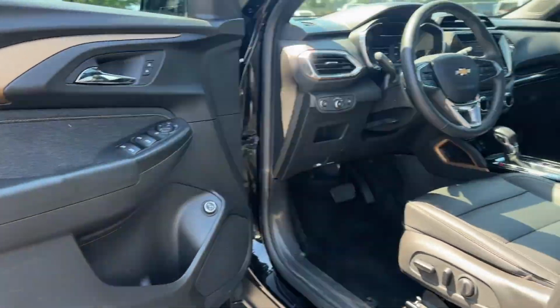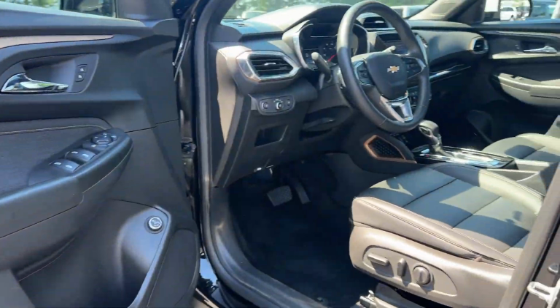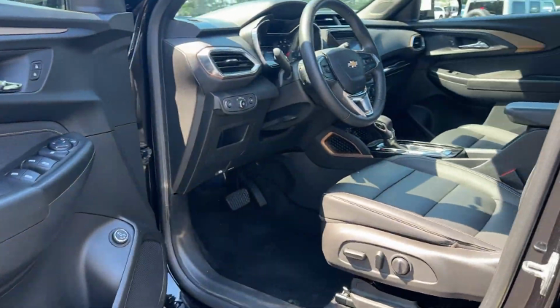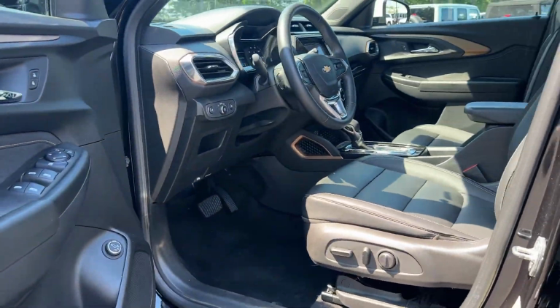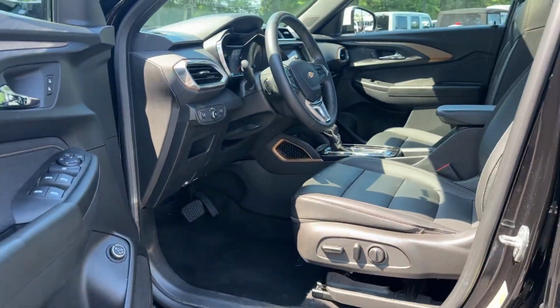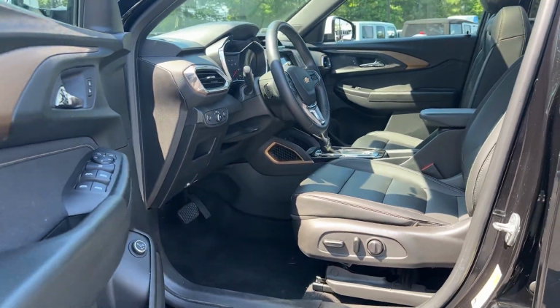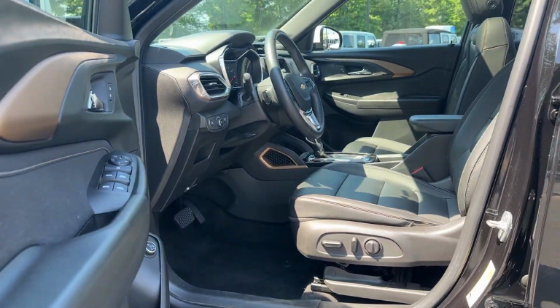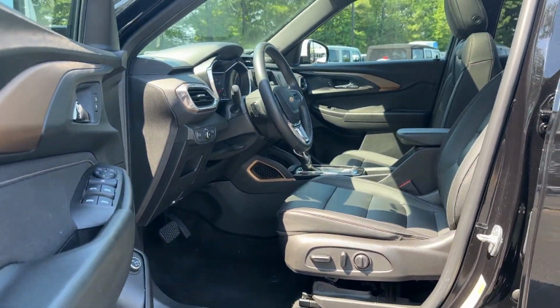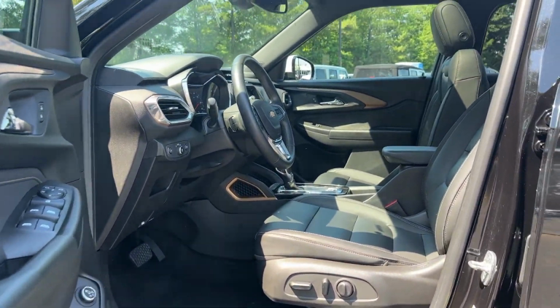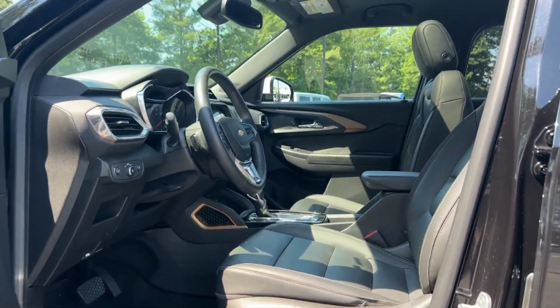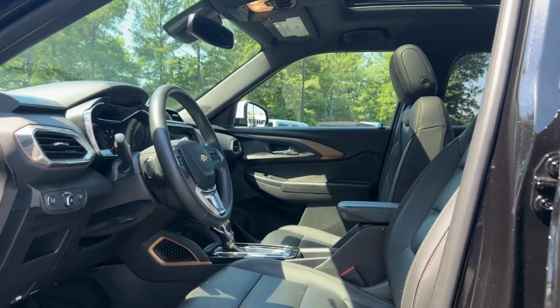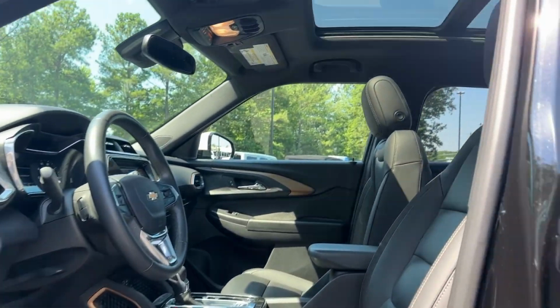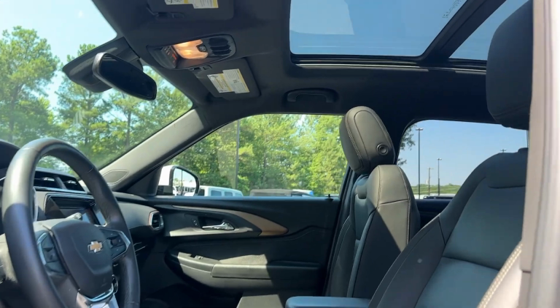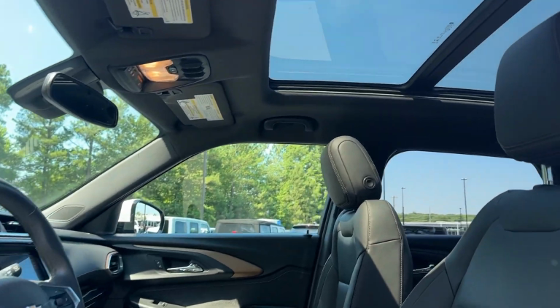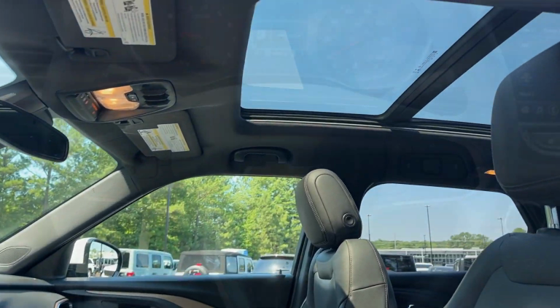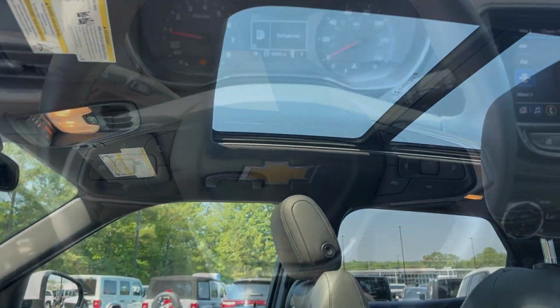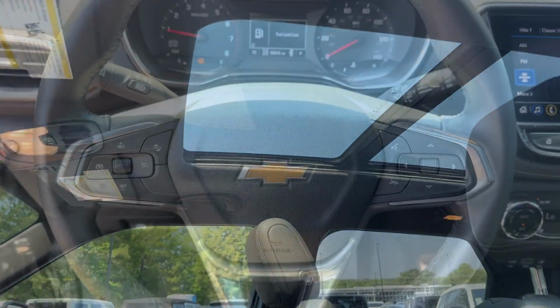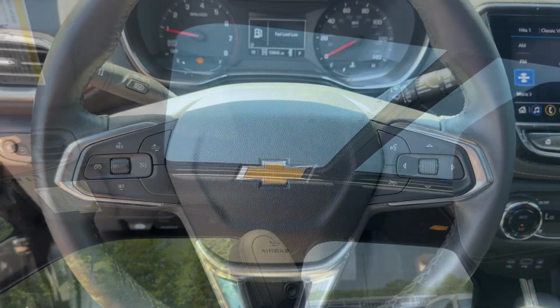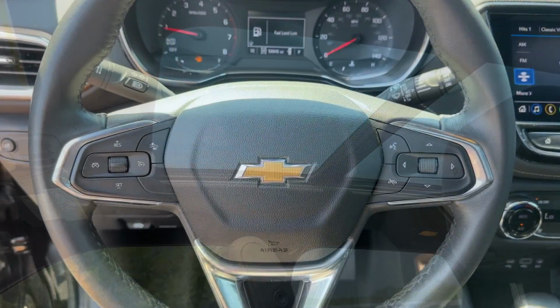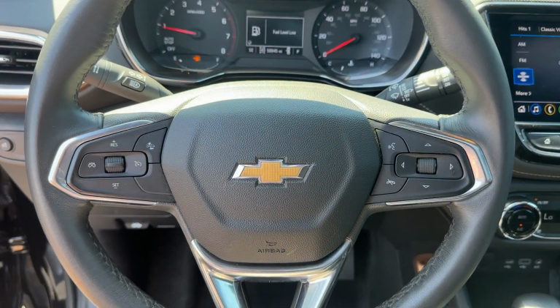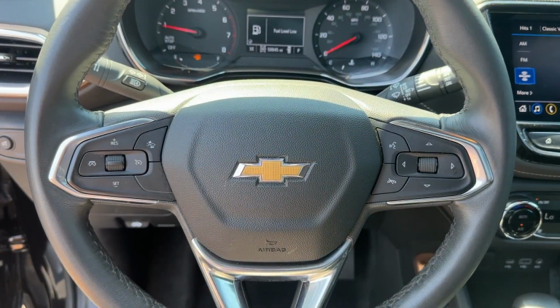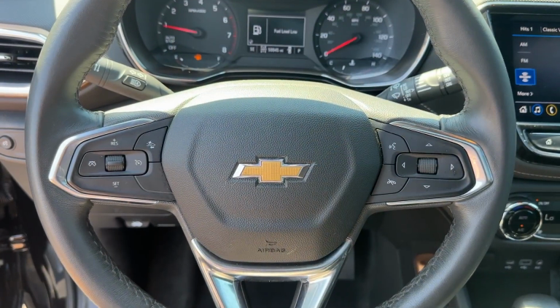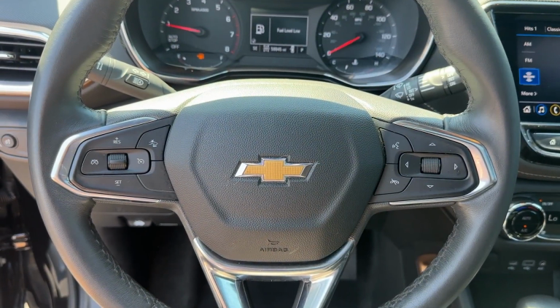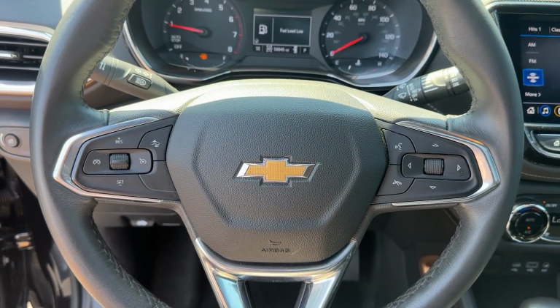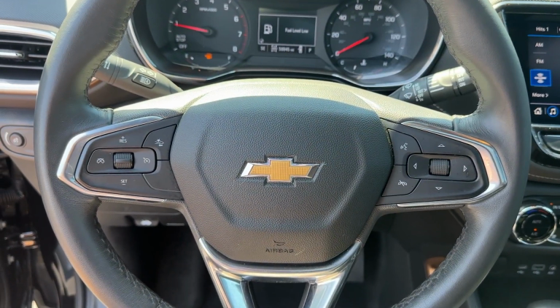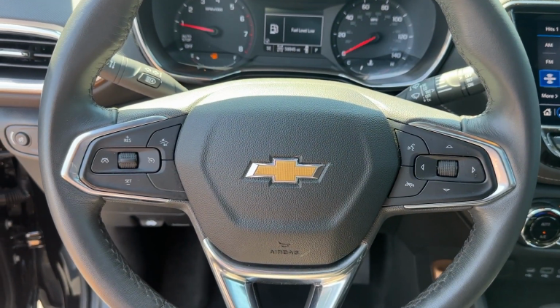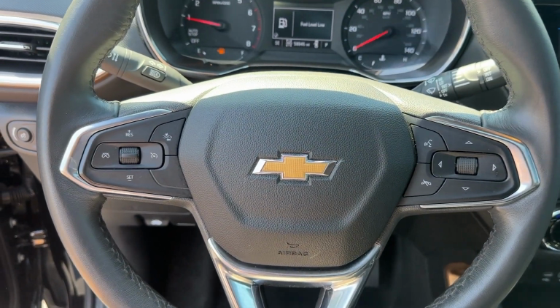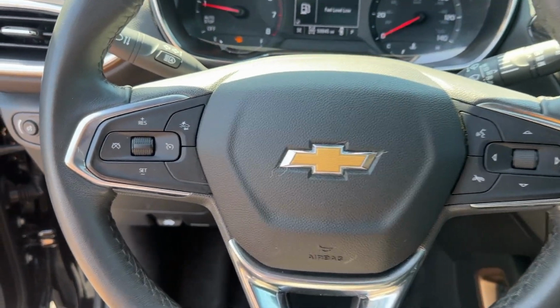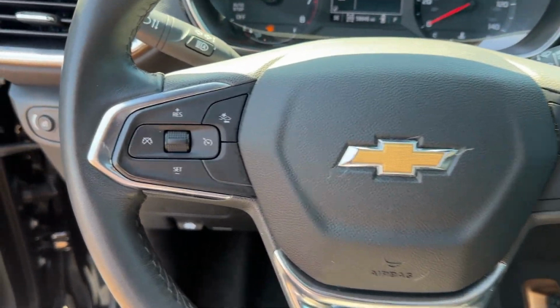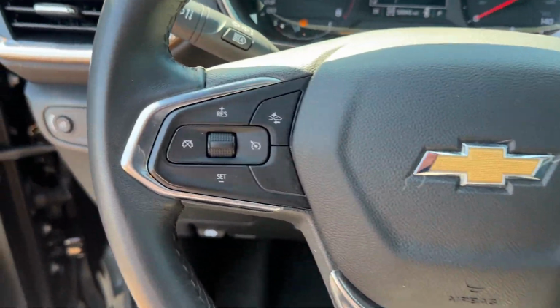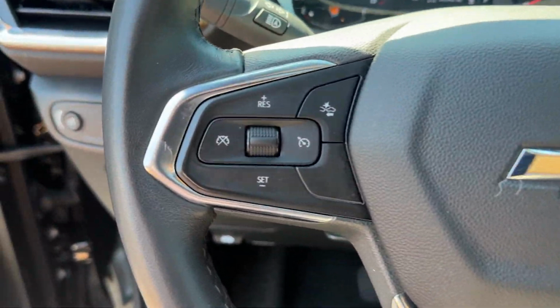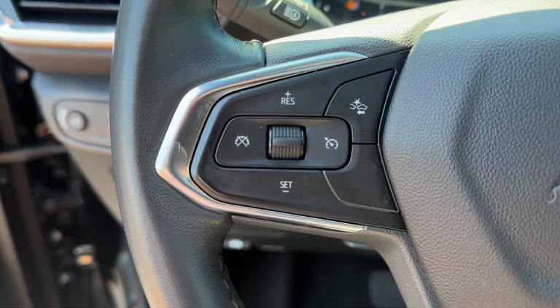Keyless entry, hands-free liftgate, all-wheel drive, backup camera, and remote engine start.